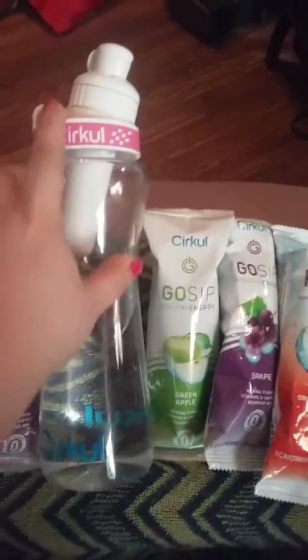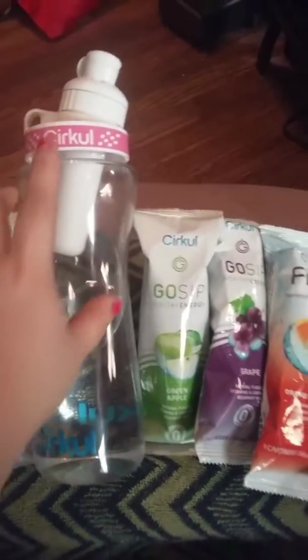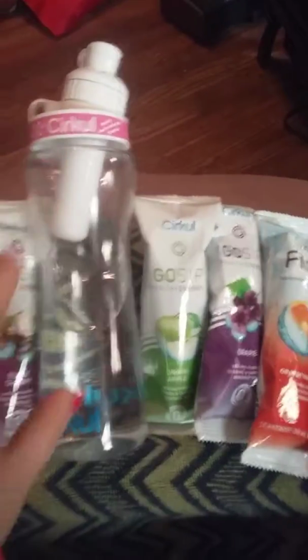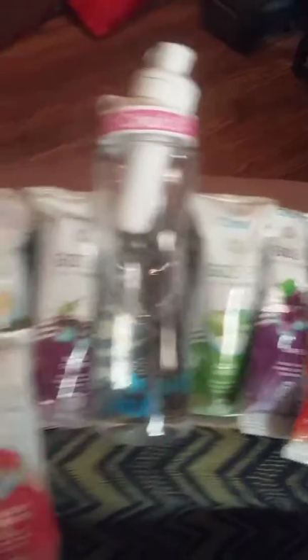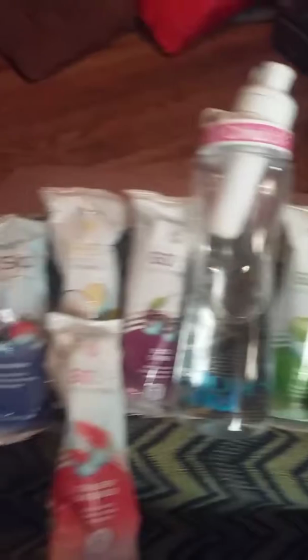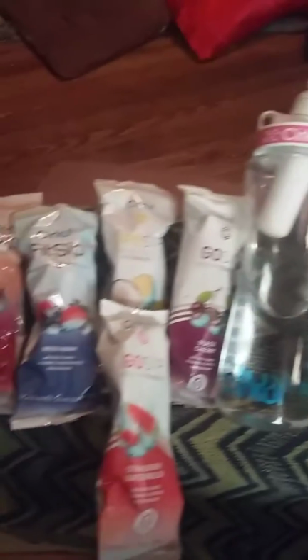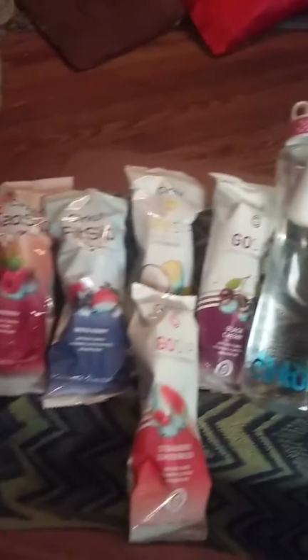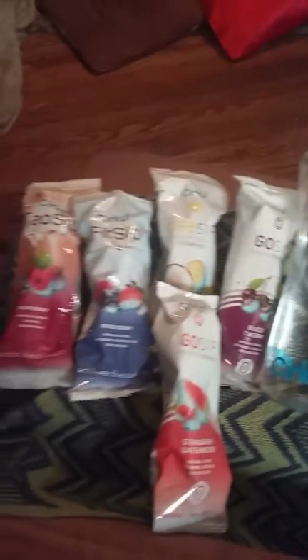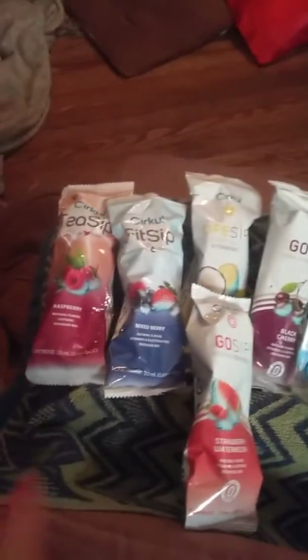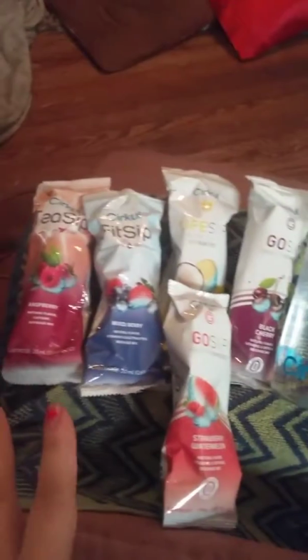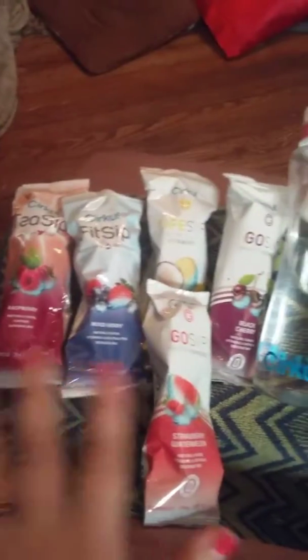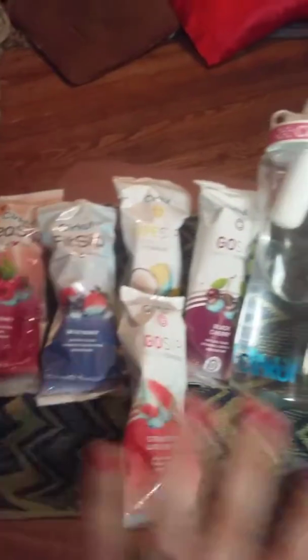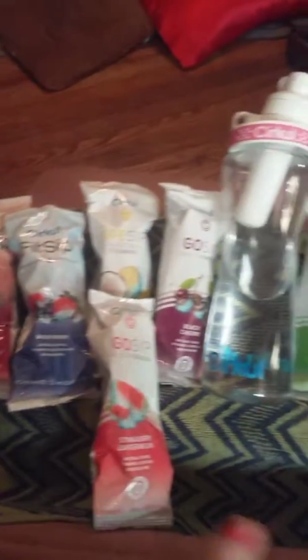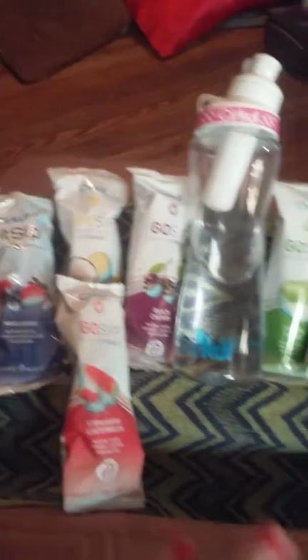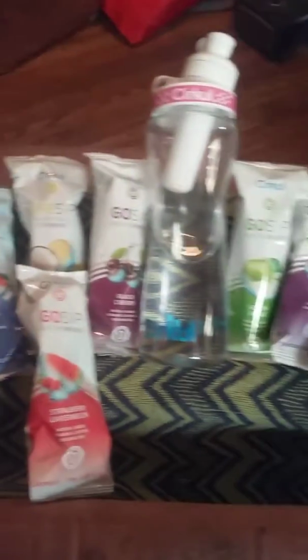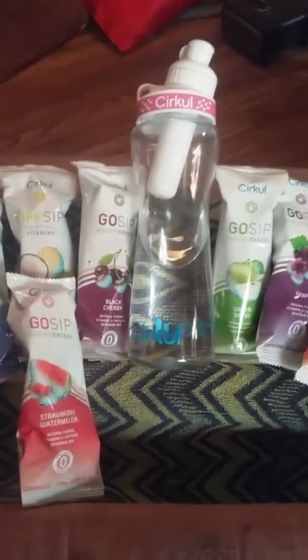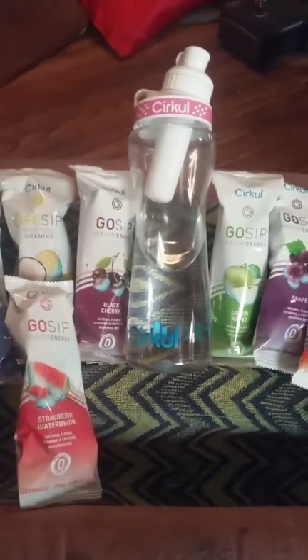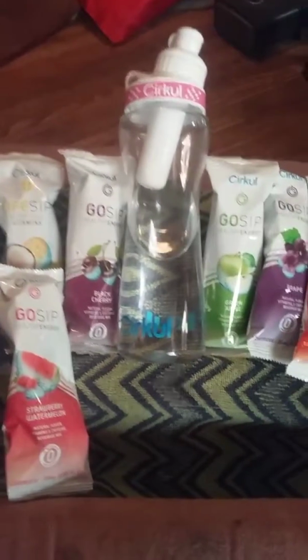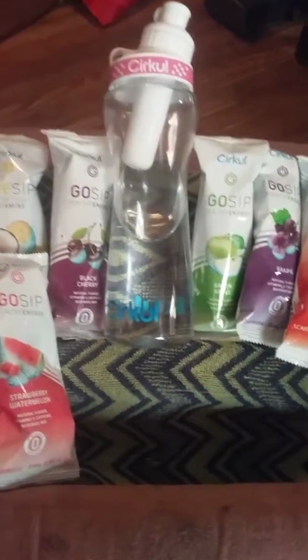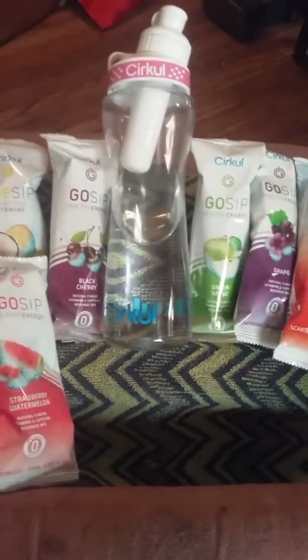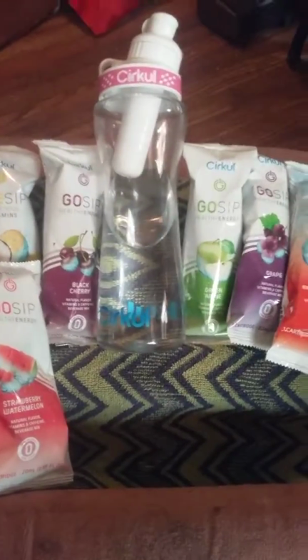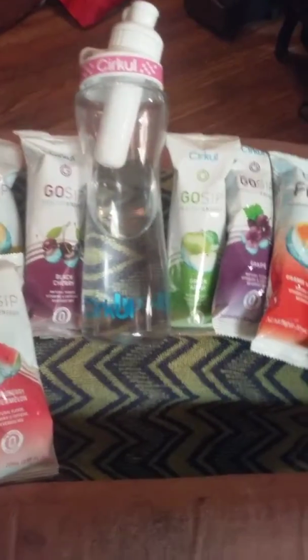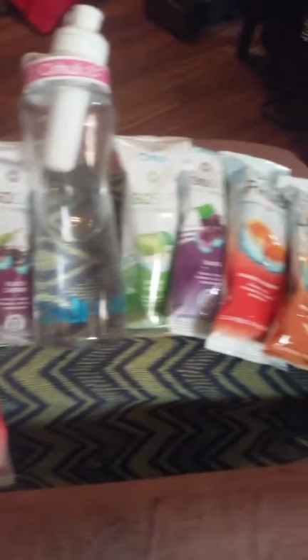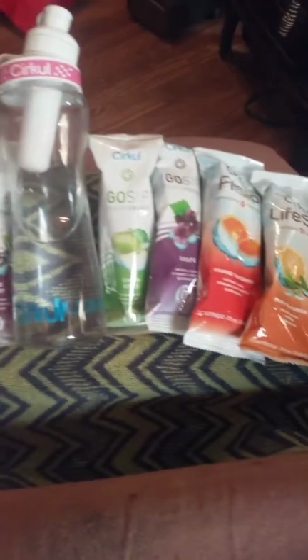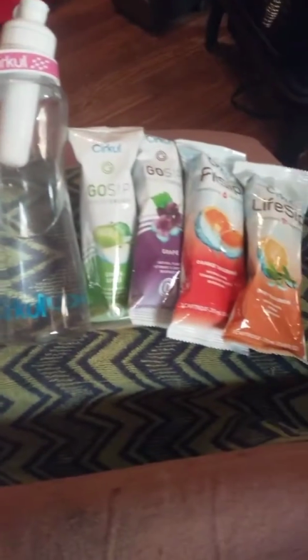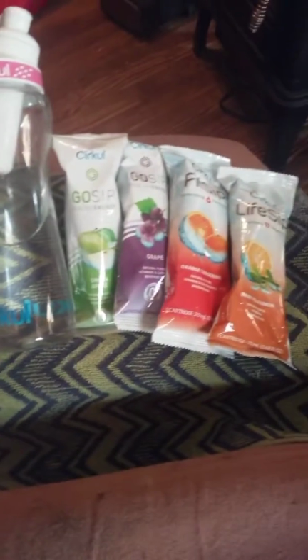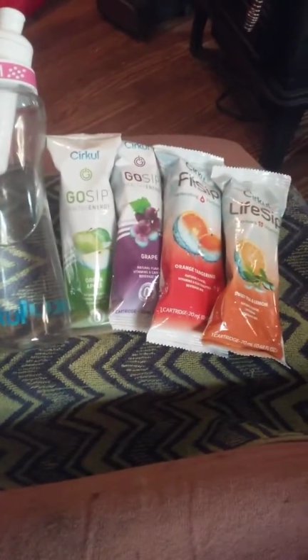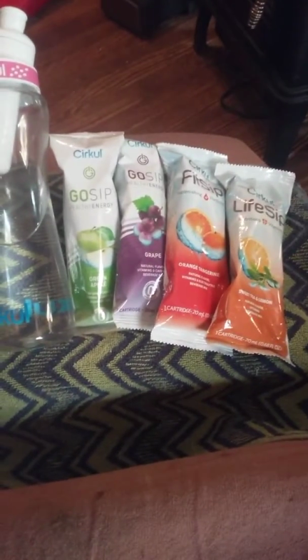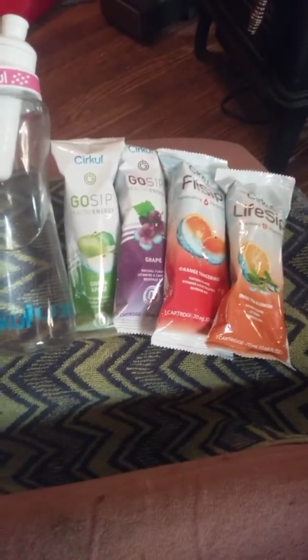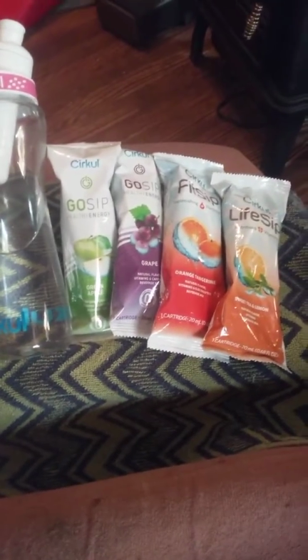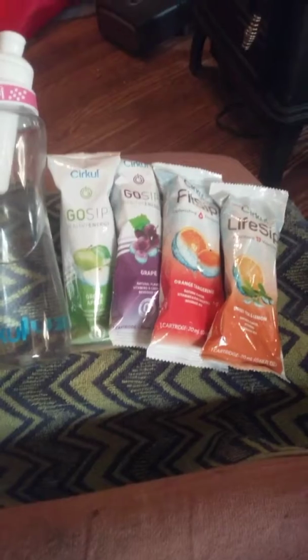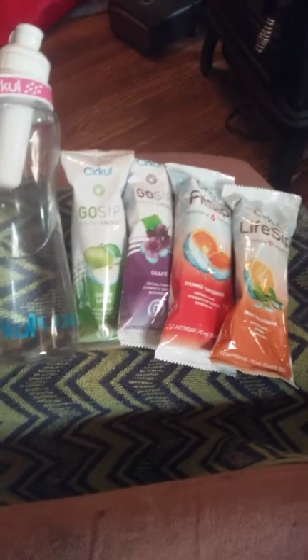Like I said, this is about $26 to $27 monthly, give or take — it depends on where you live. I live in Ohio.